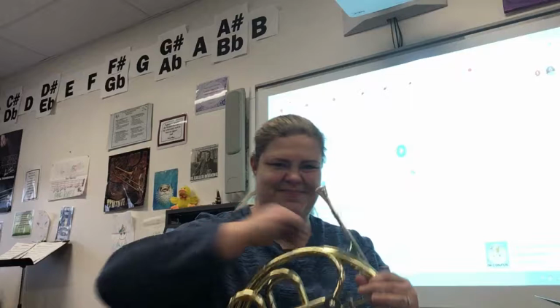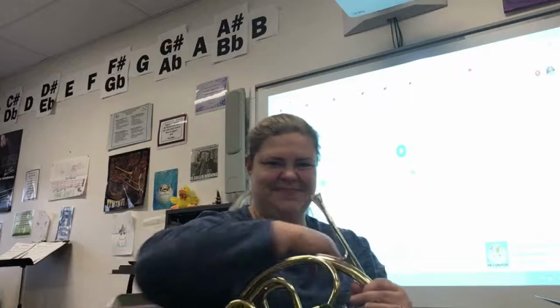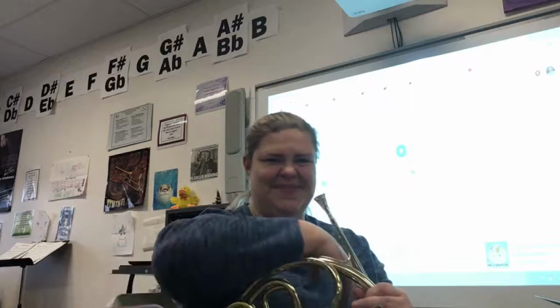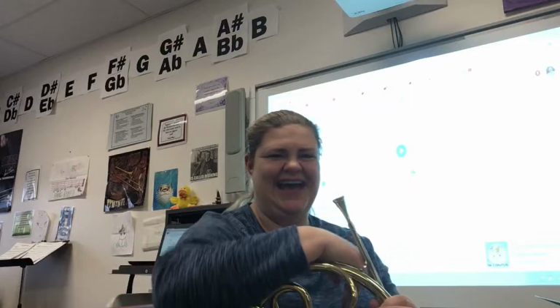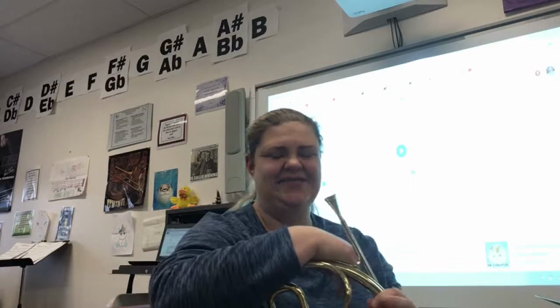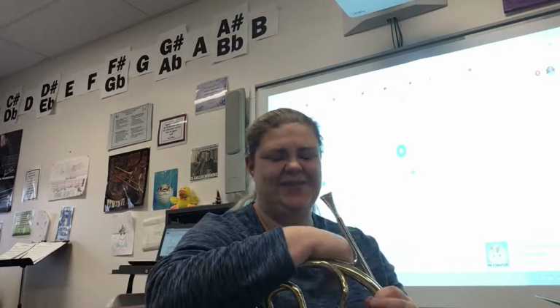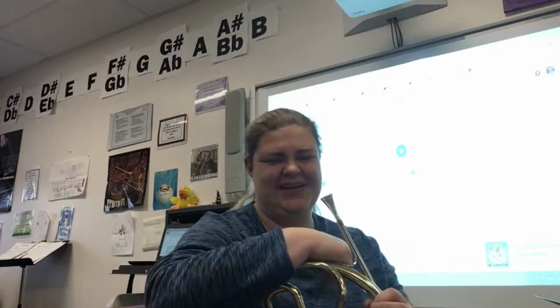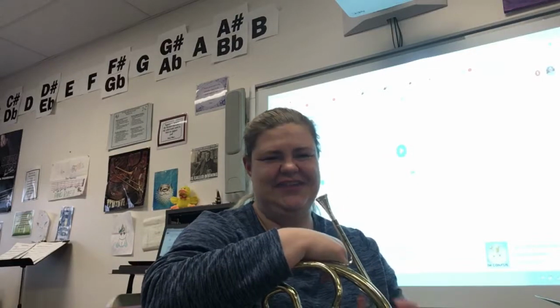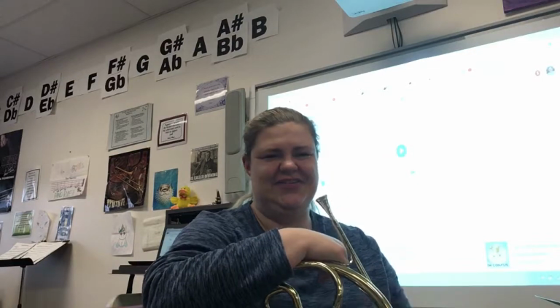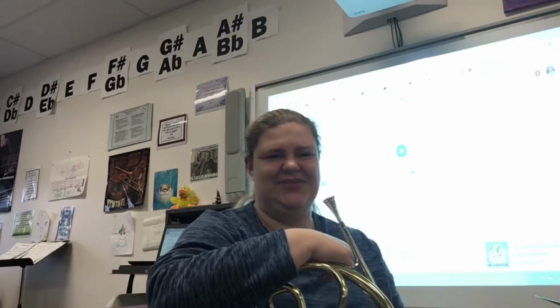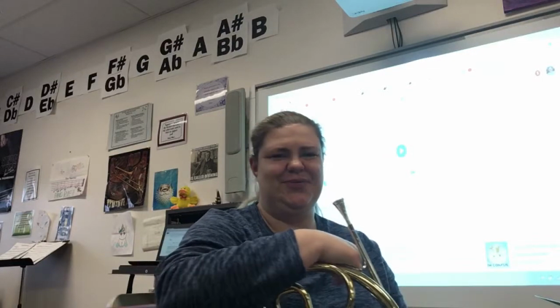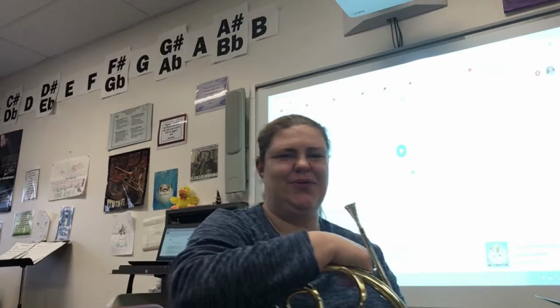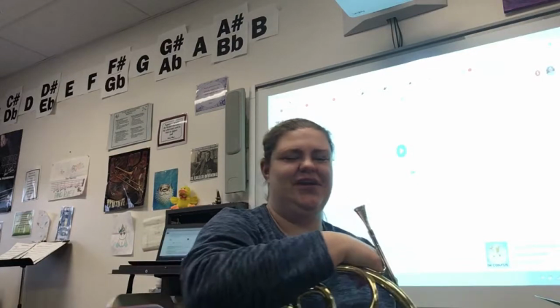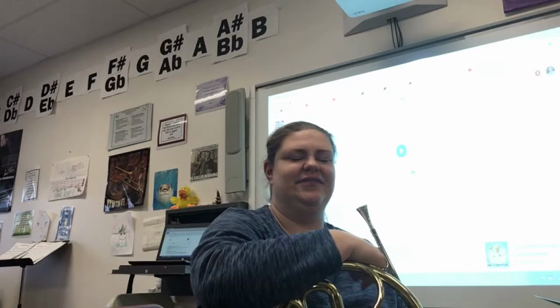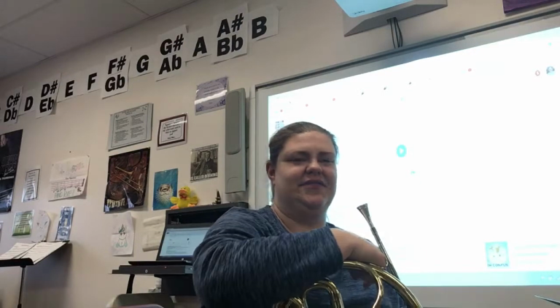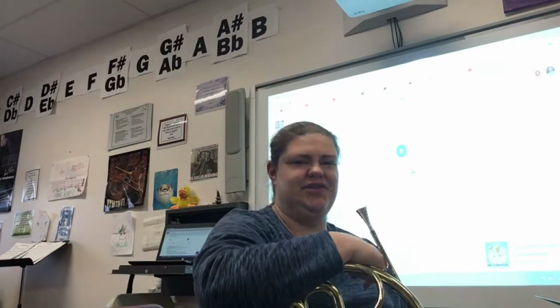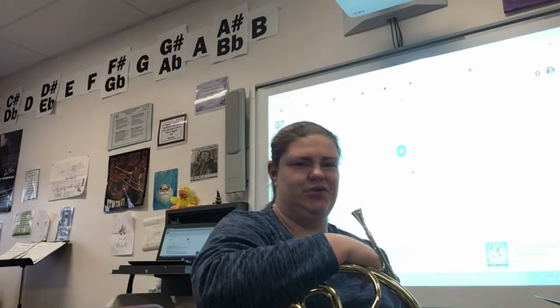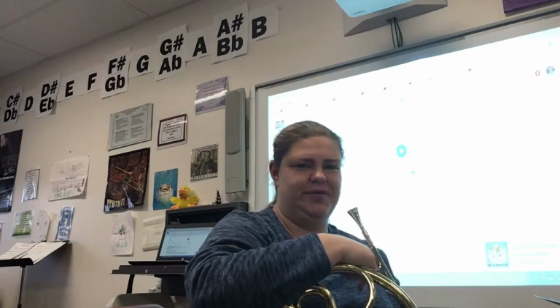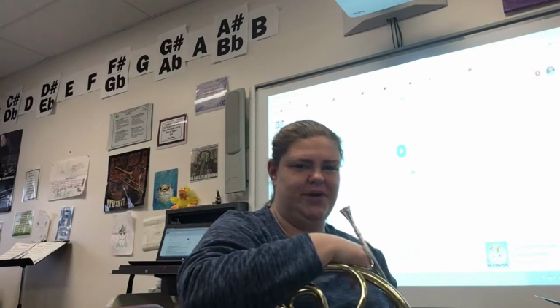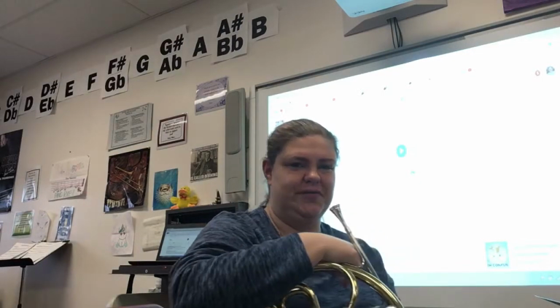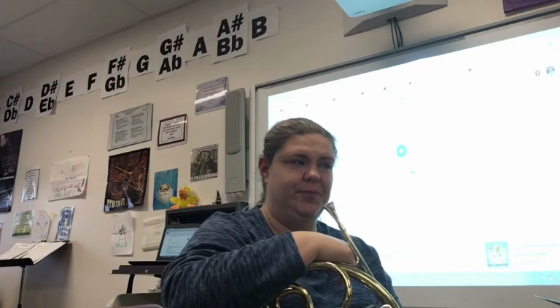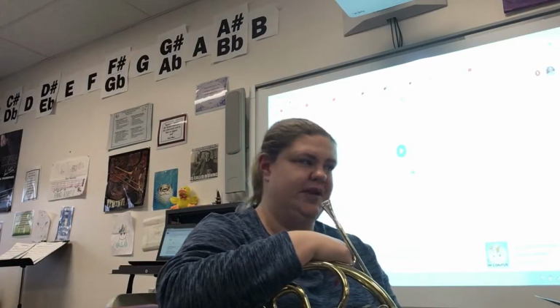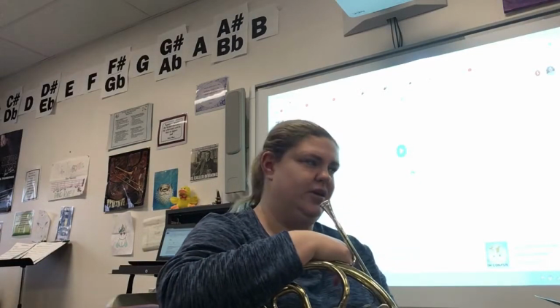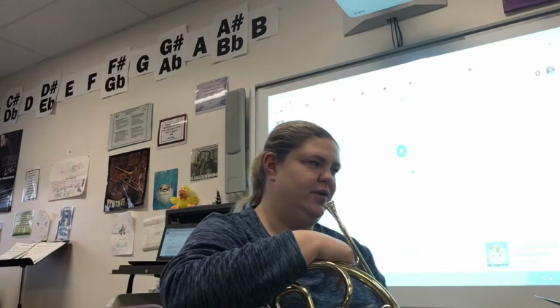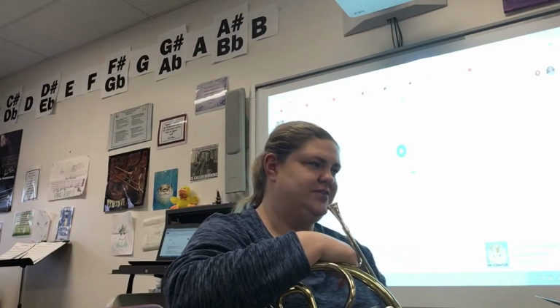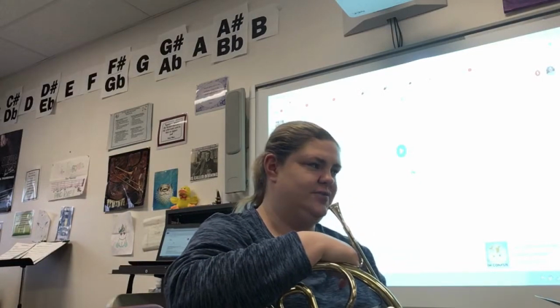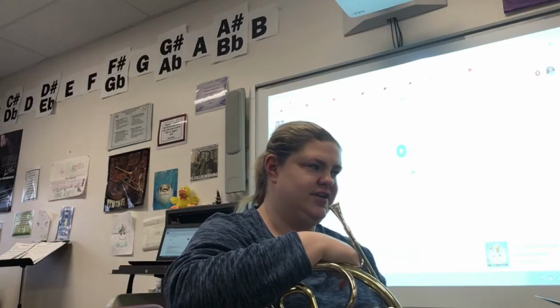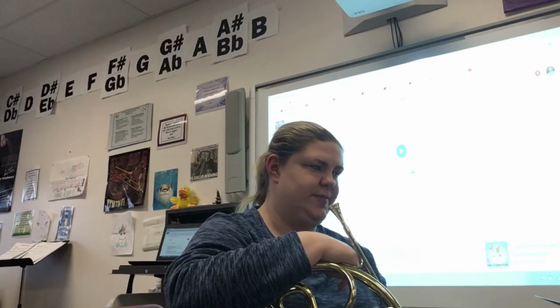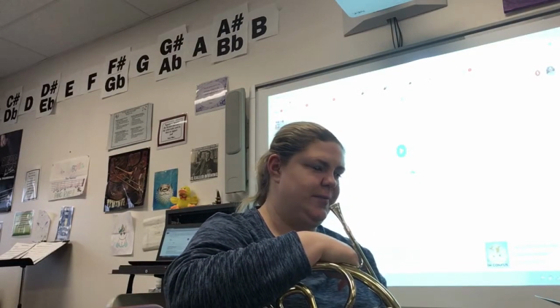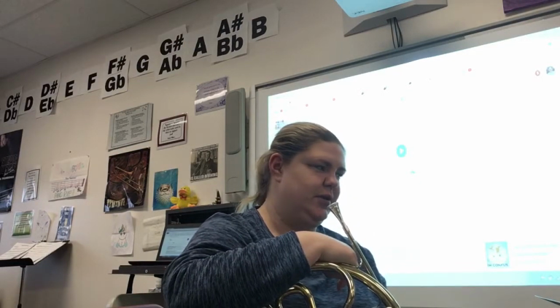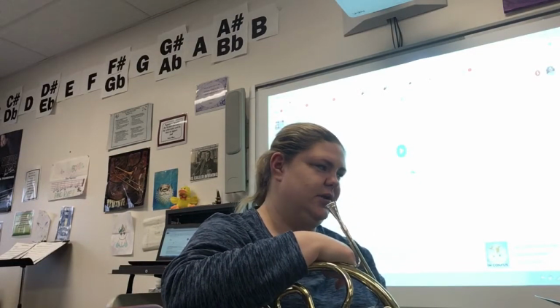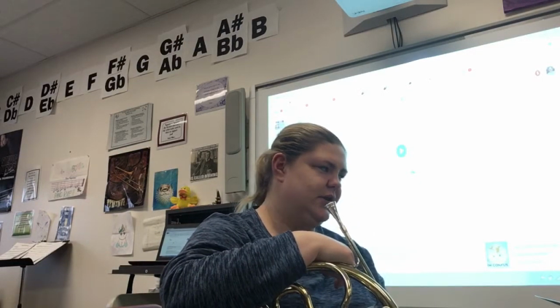Hi everybody, this is a recording of the French horn part for Bingo as arranged by Paul Cook.